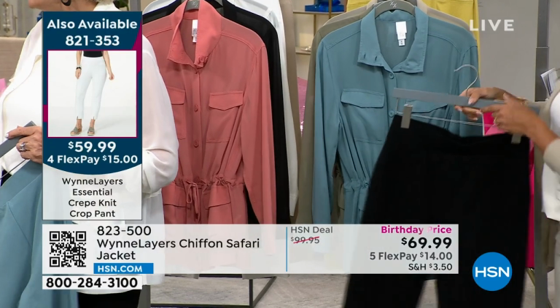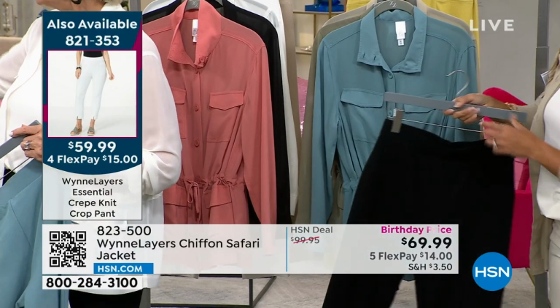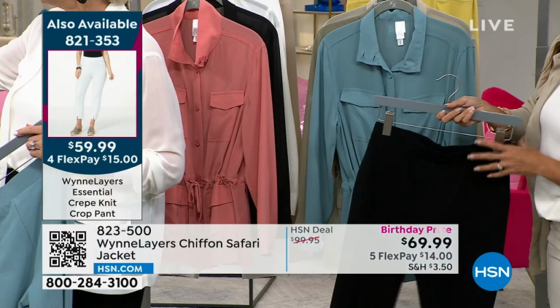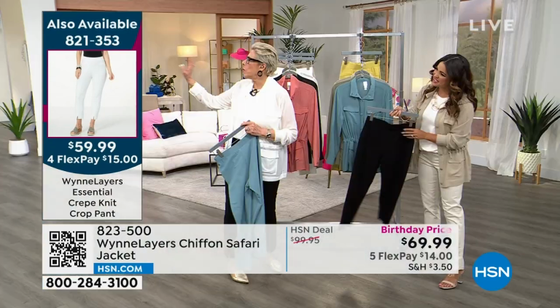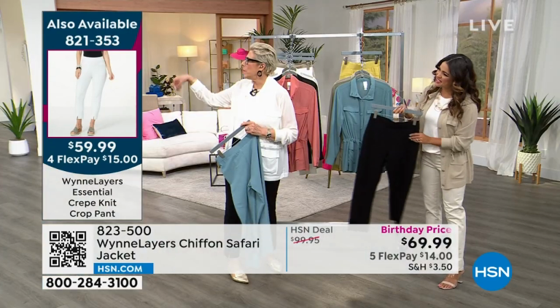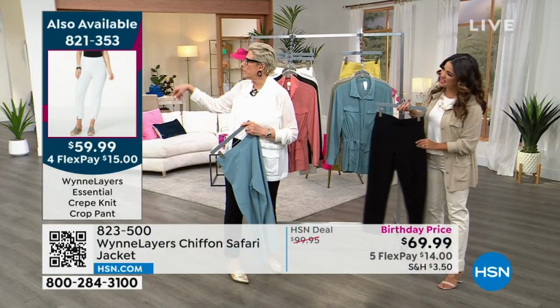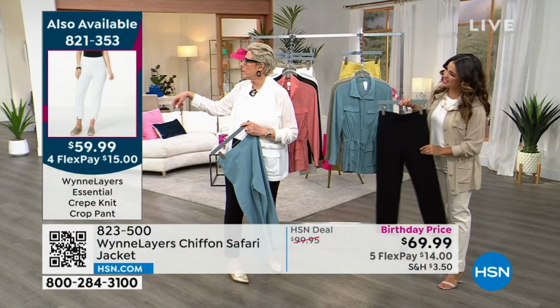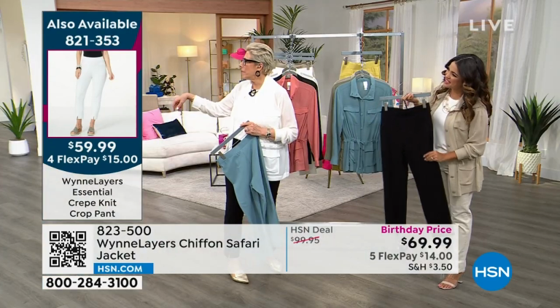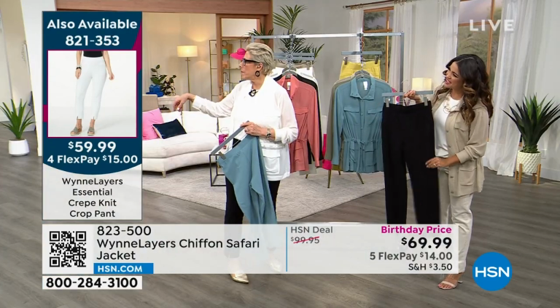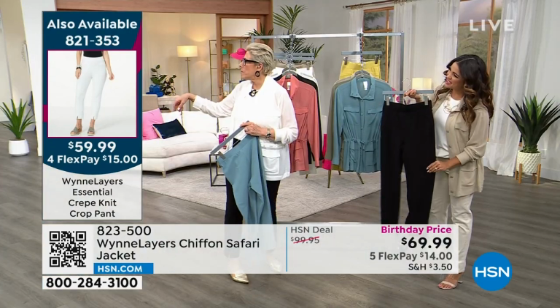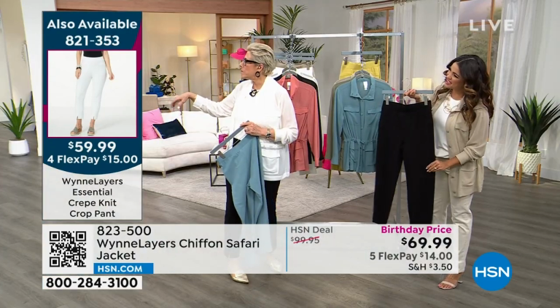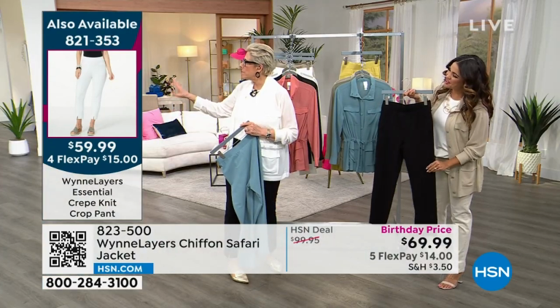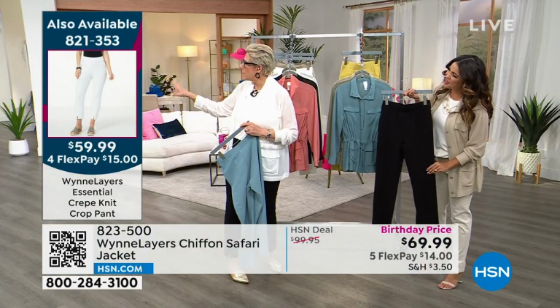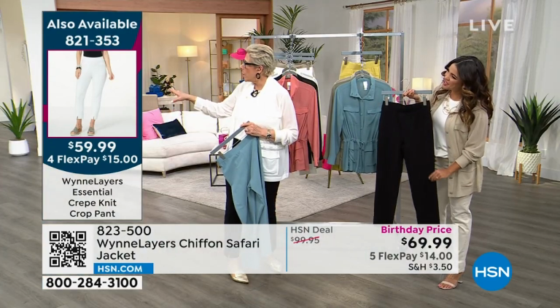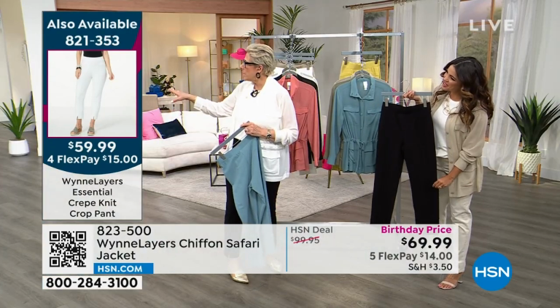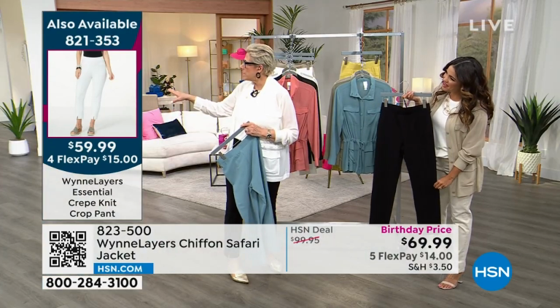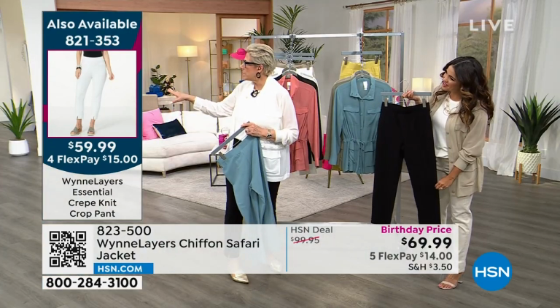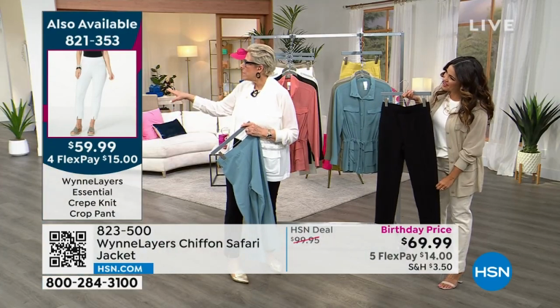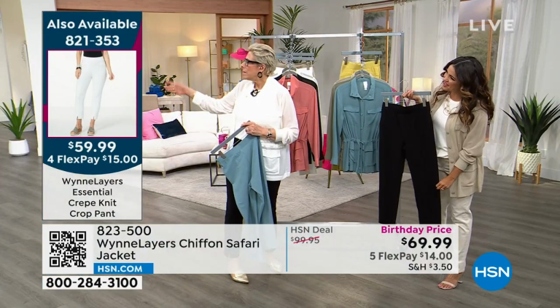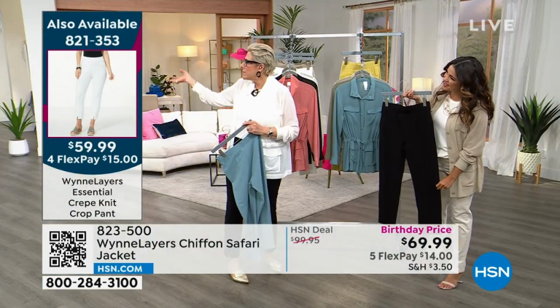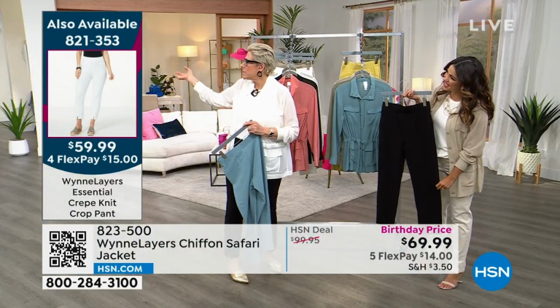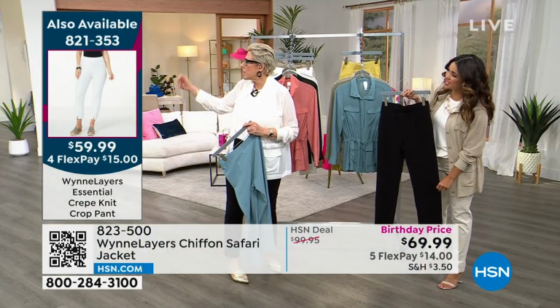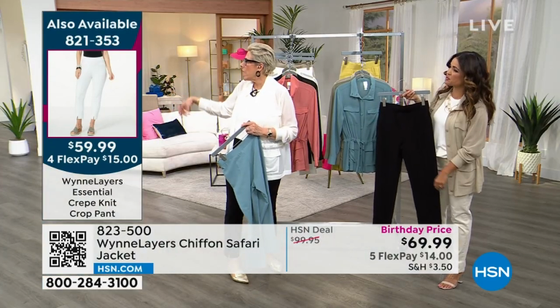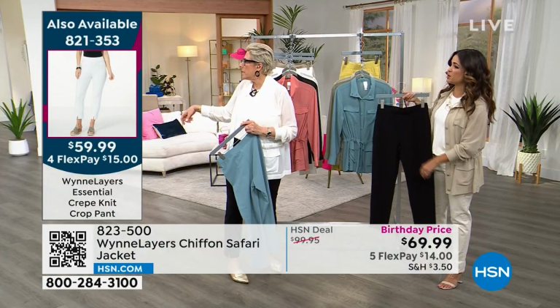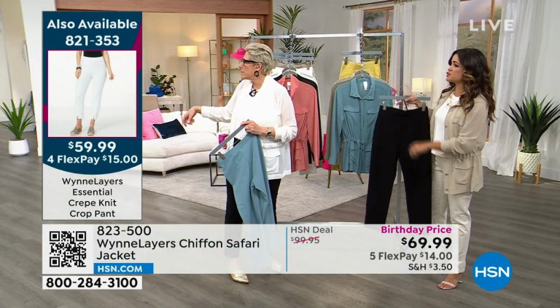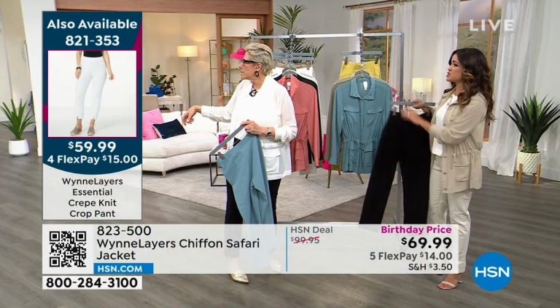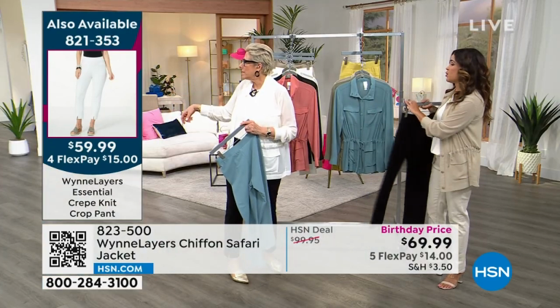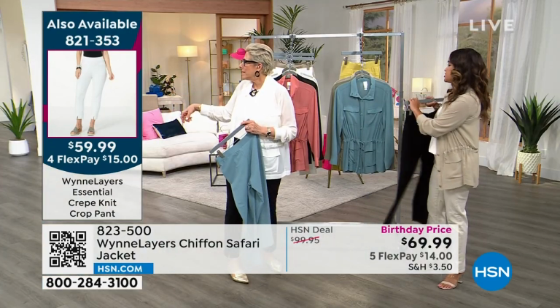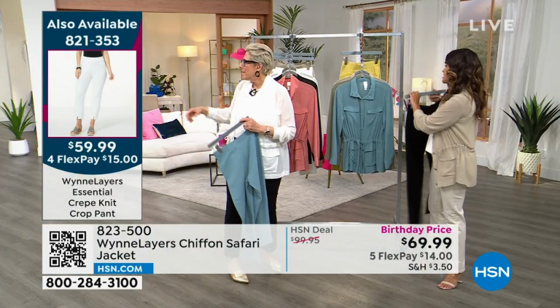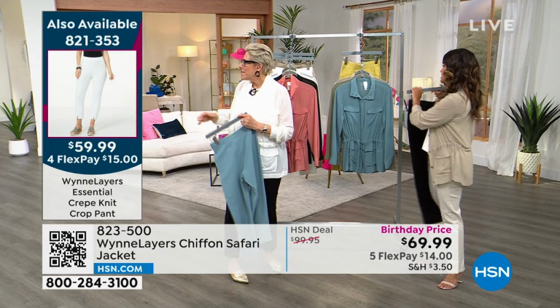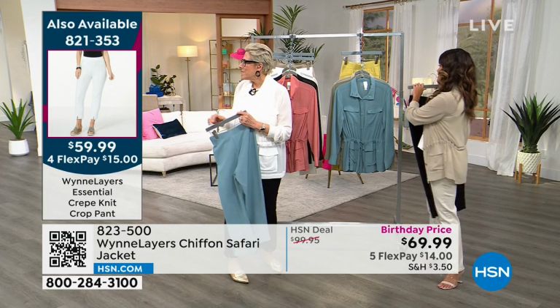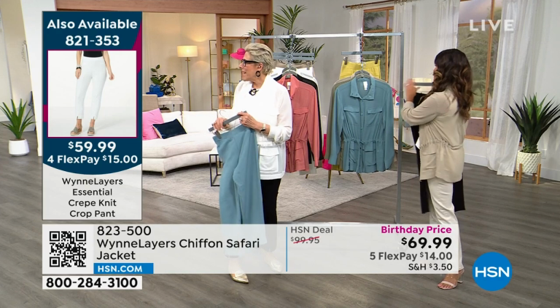Look at it — Canyon Rose is gorgeous on Cara.